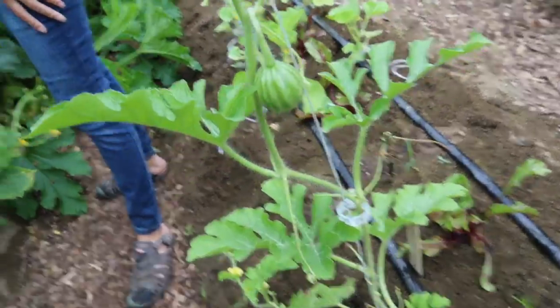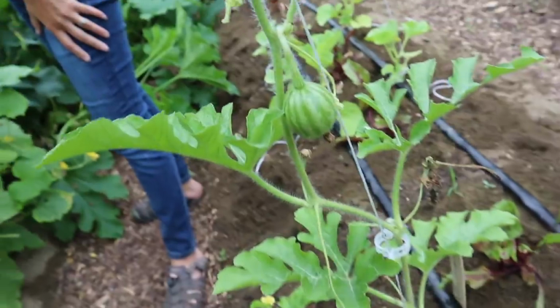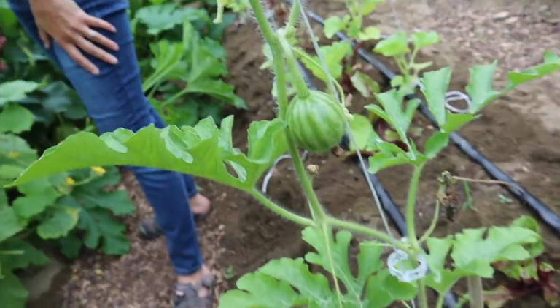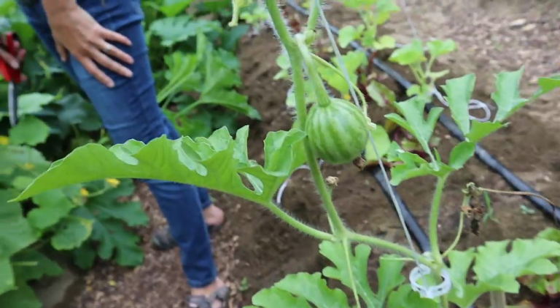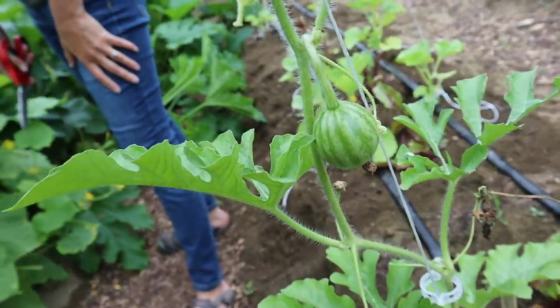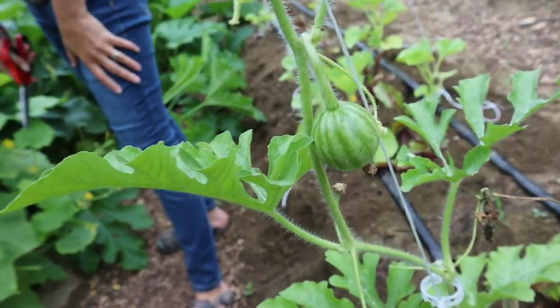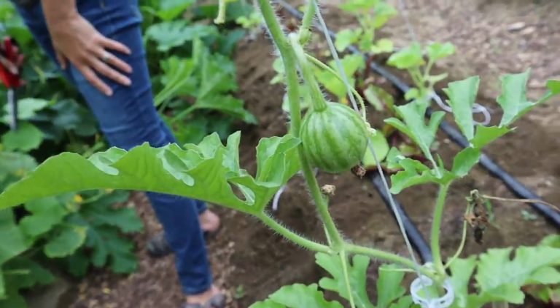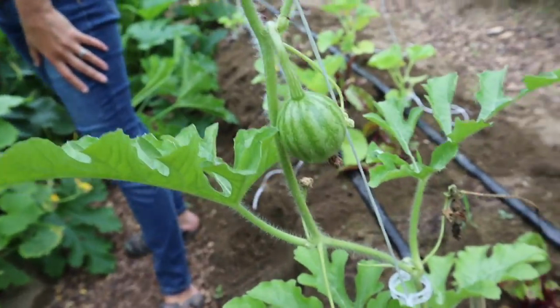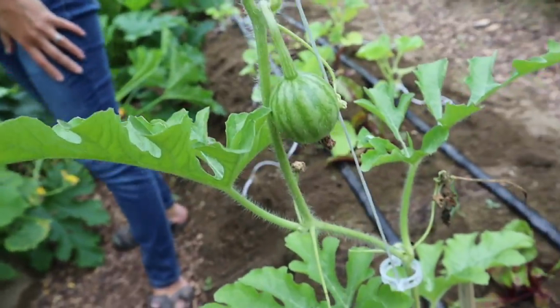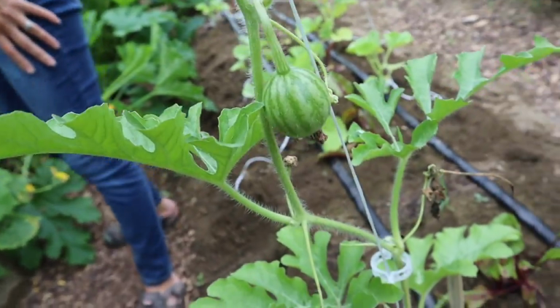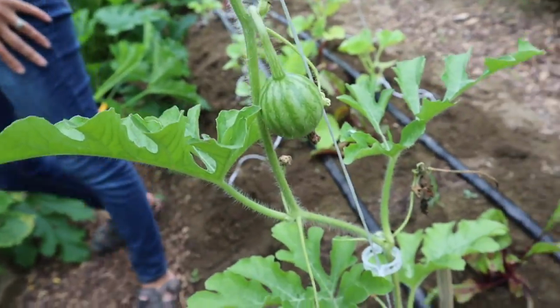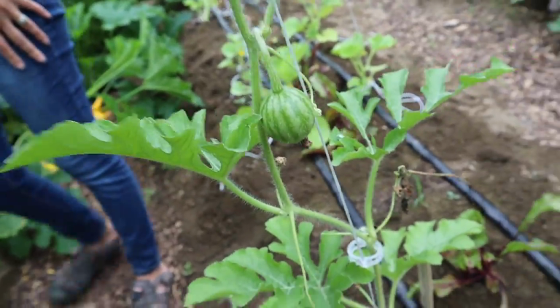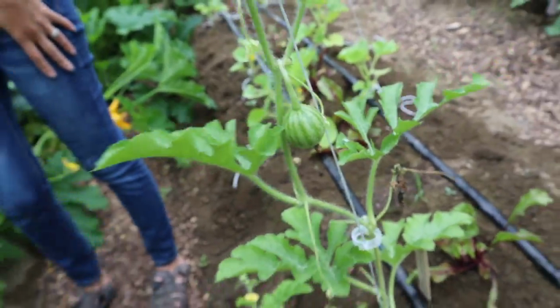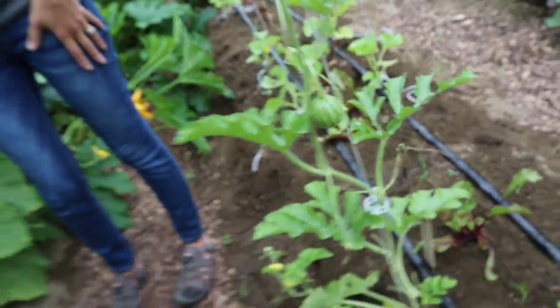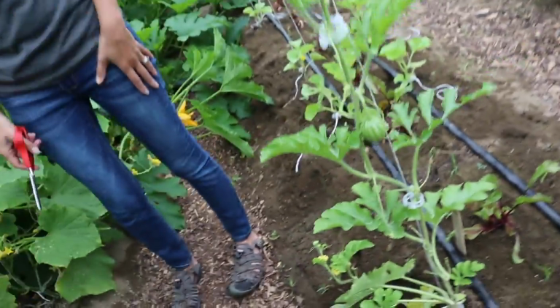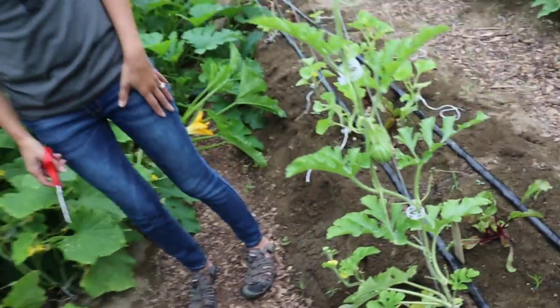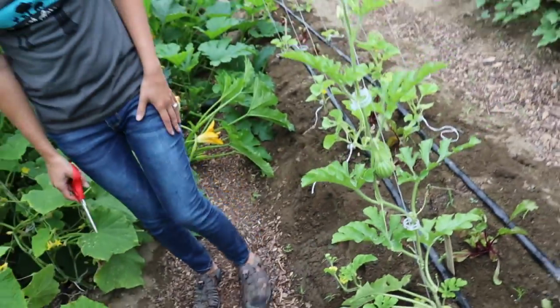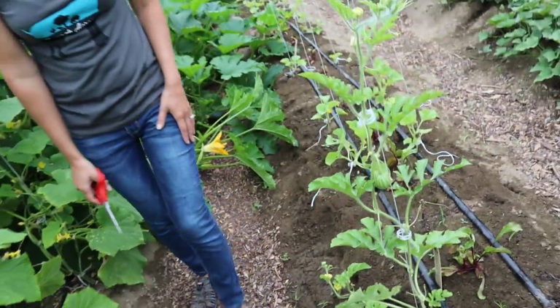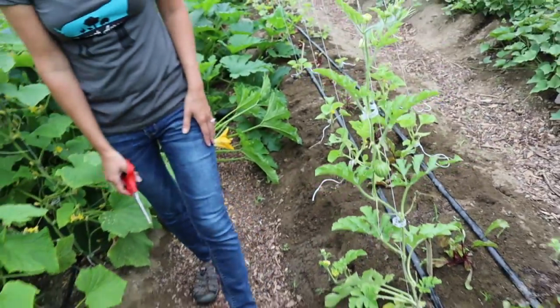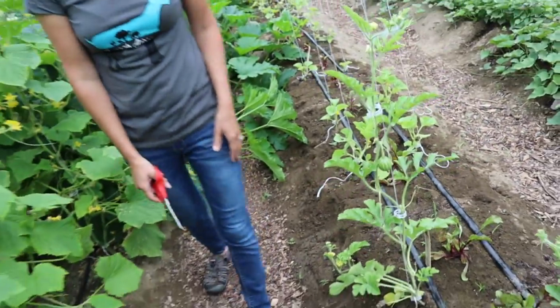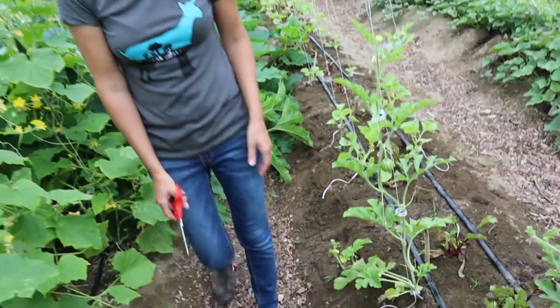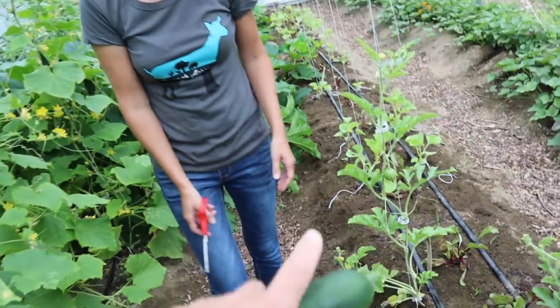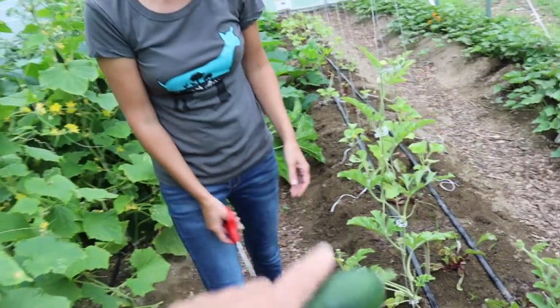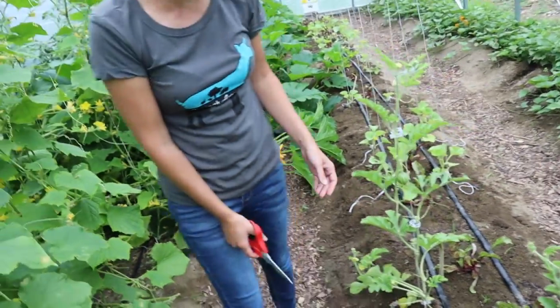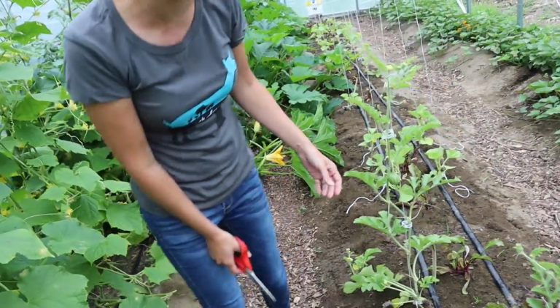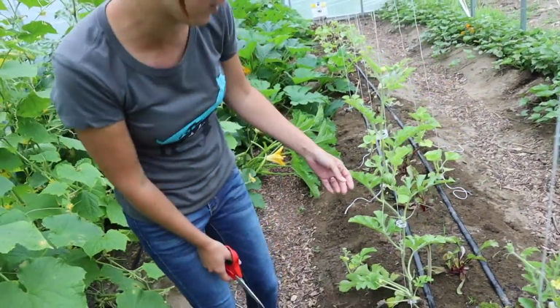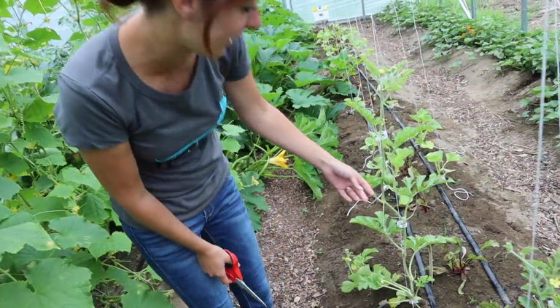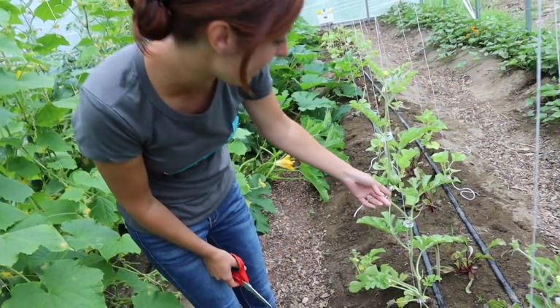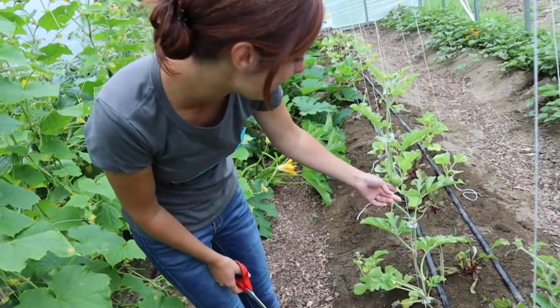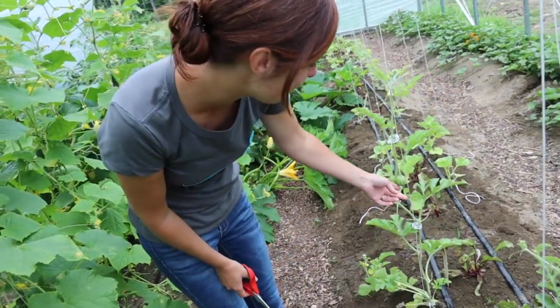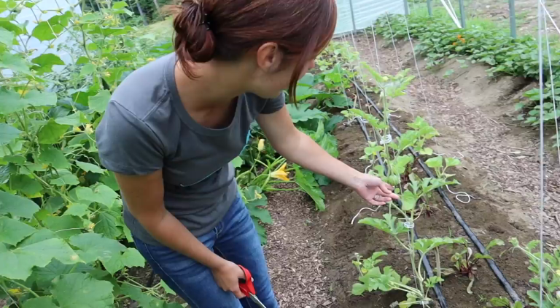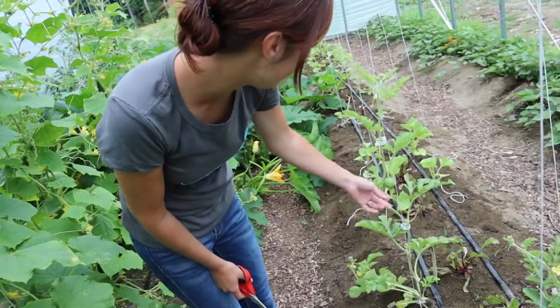The watermelon's doing good. It's like doubled in size. It definitely has - so cute.